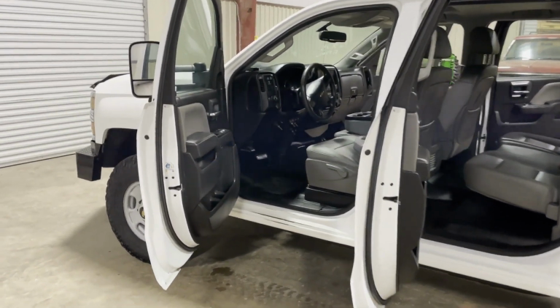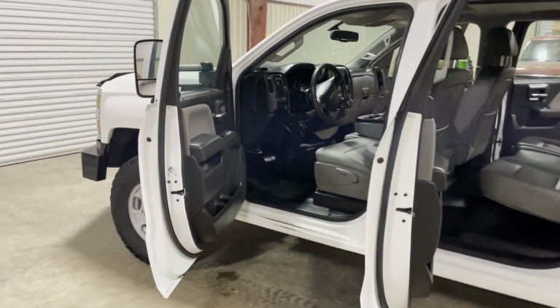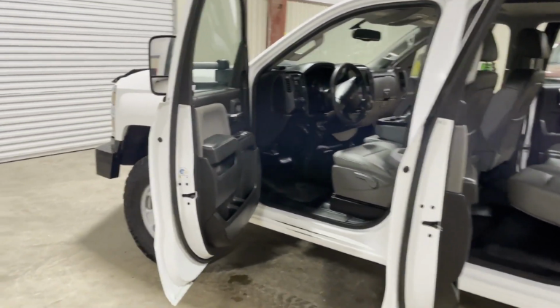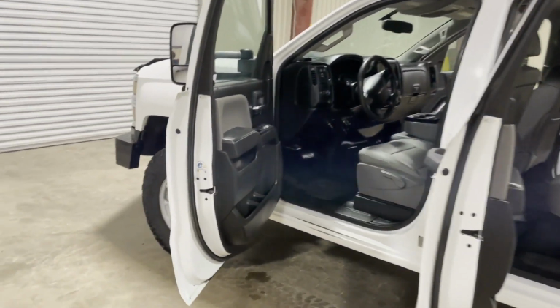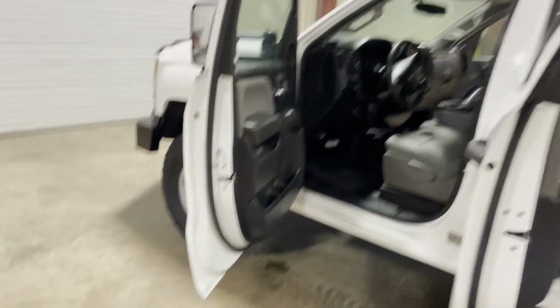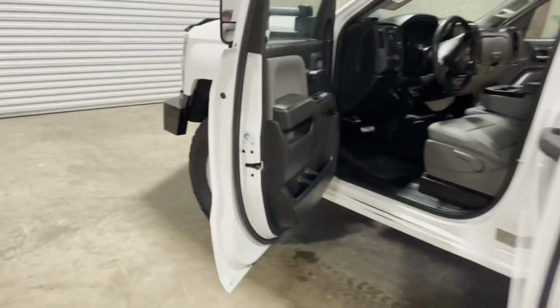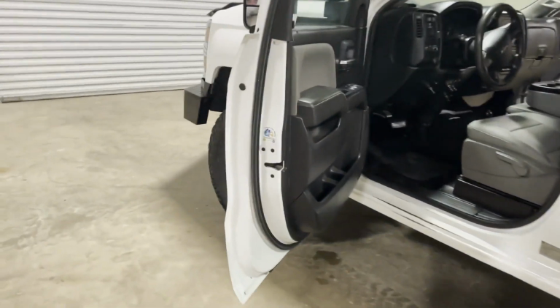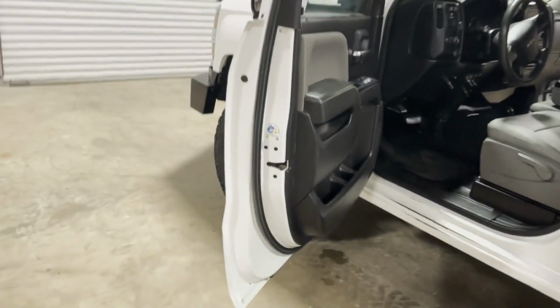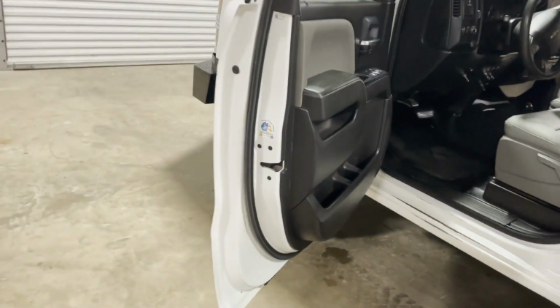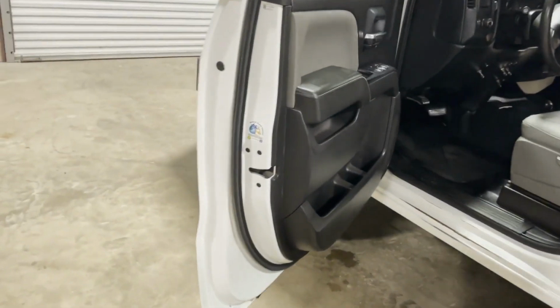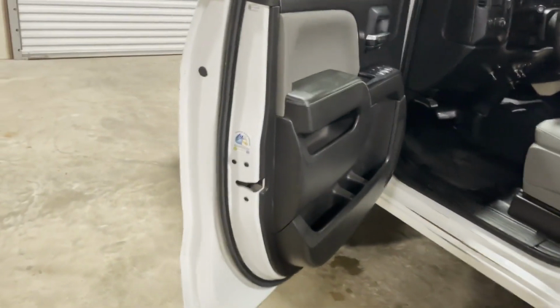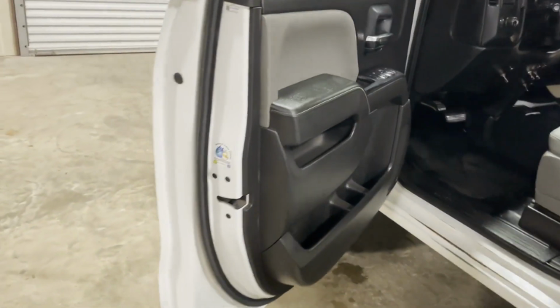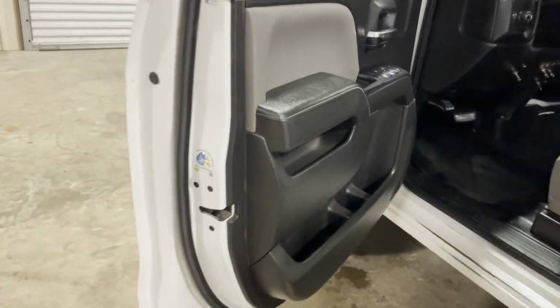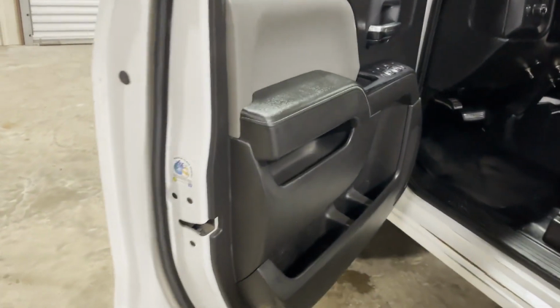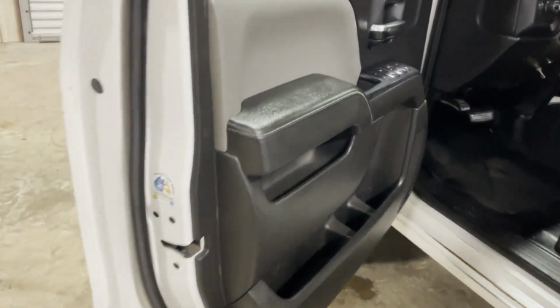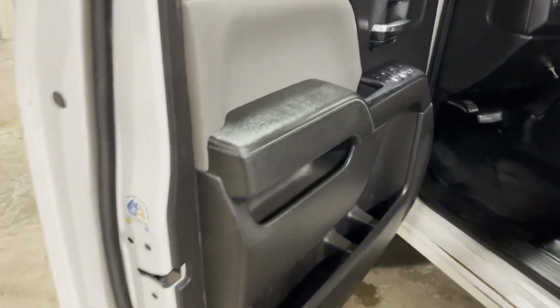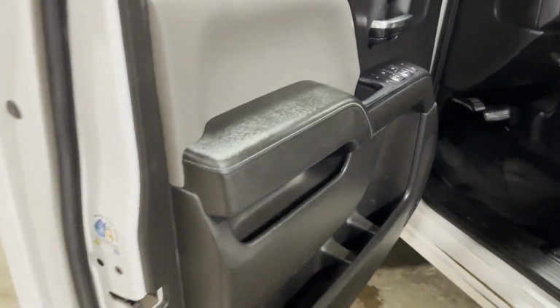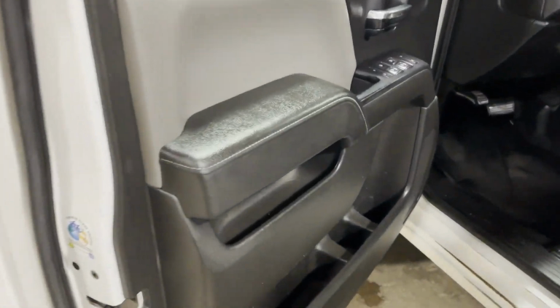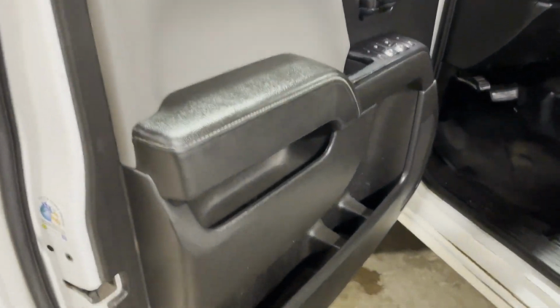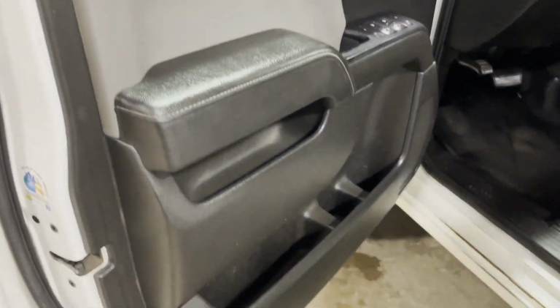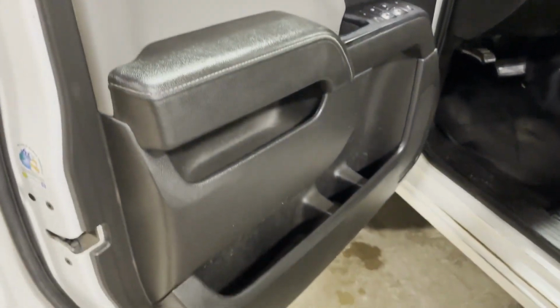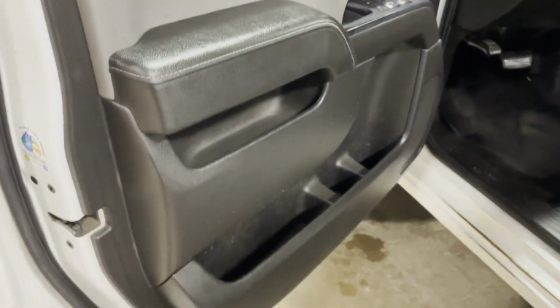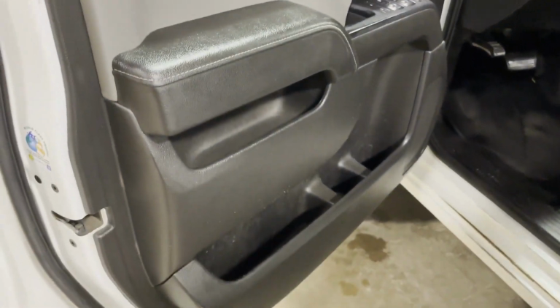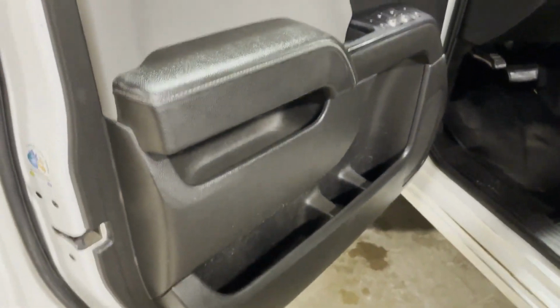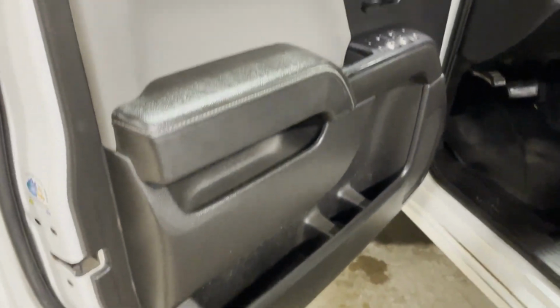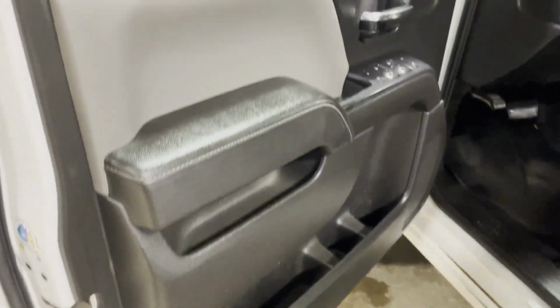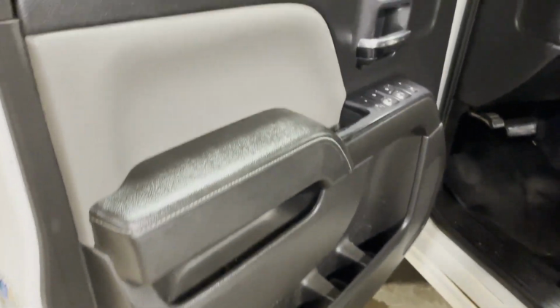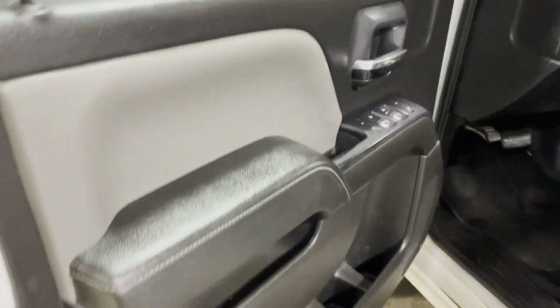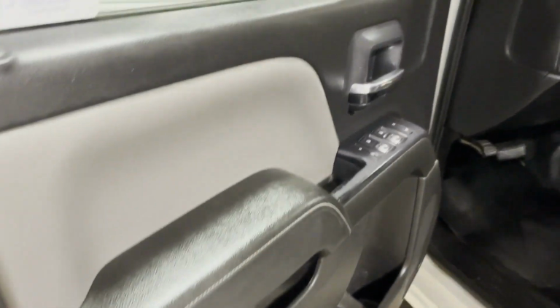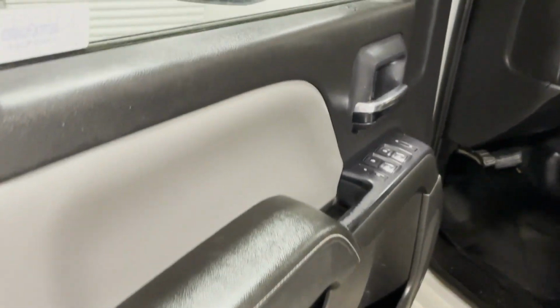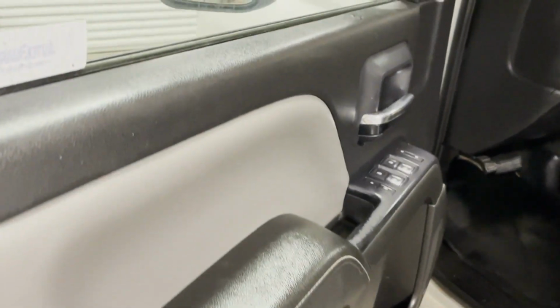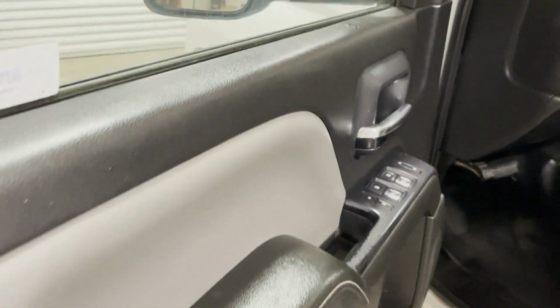First thing you're going to see, door panels are nice, clean, and straight. Power windows, power locks on here. Pretty straight up door panel right there.